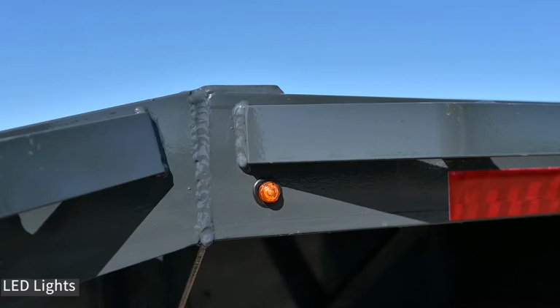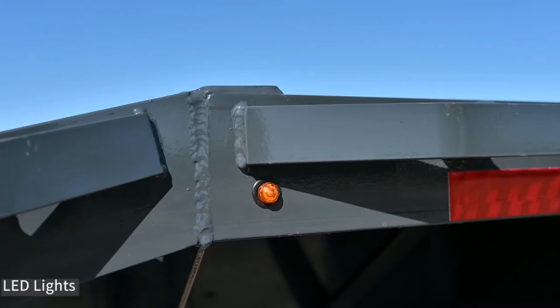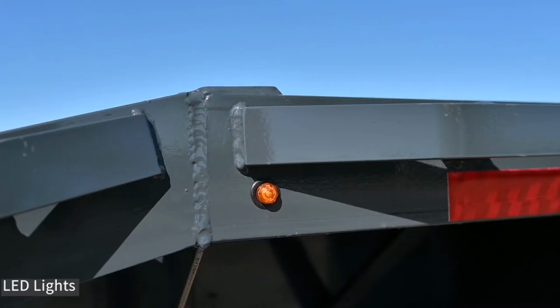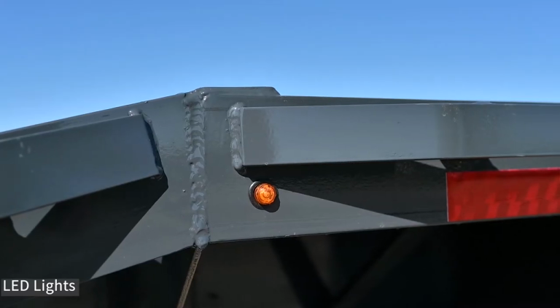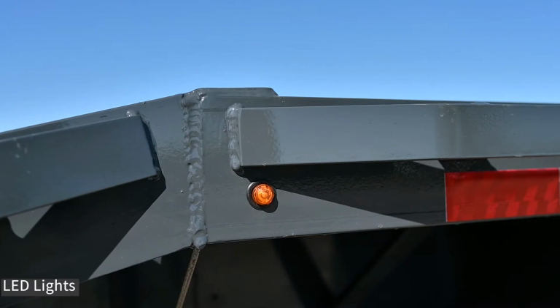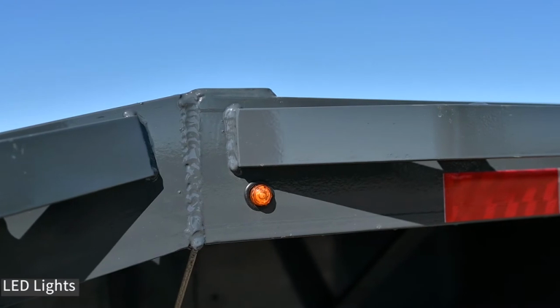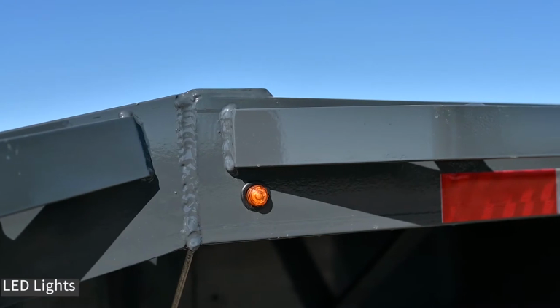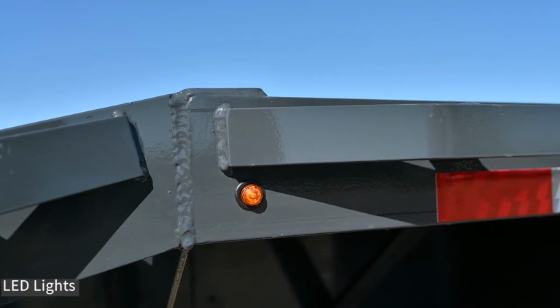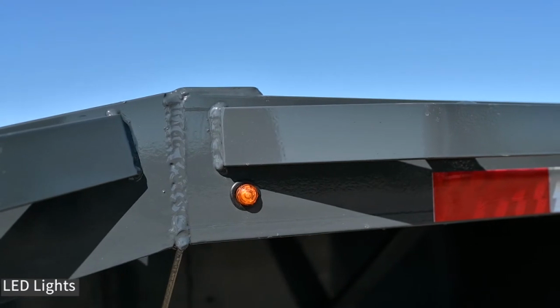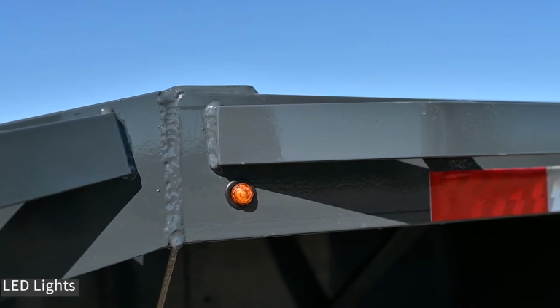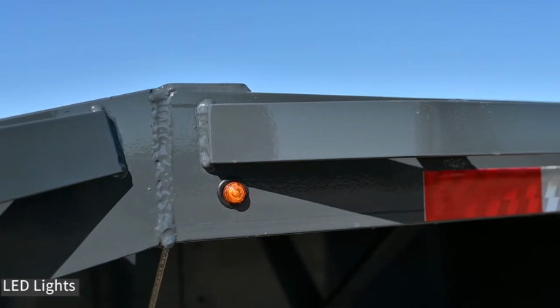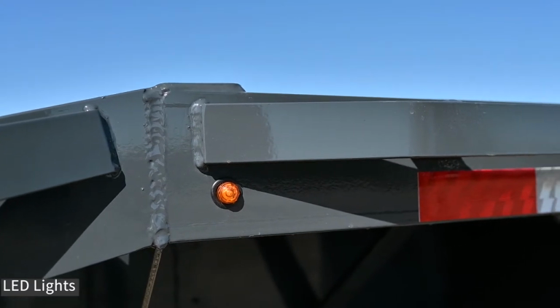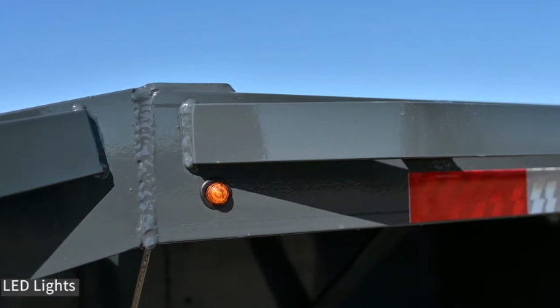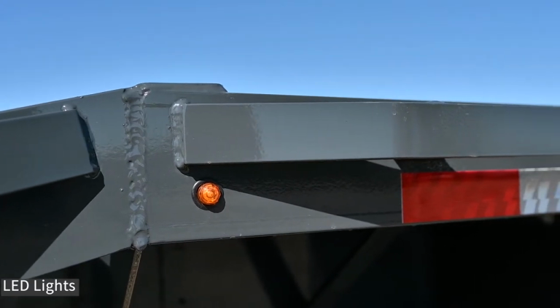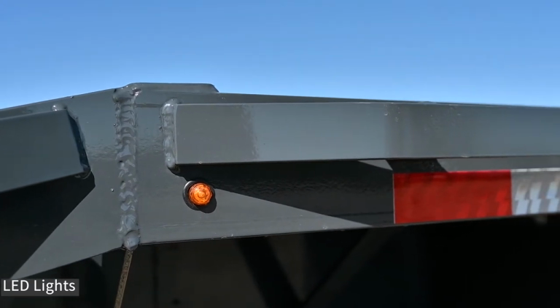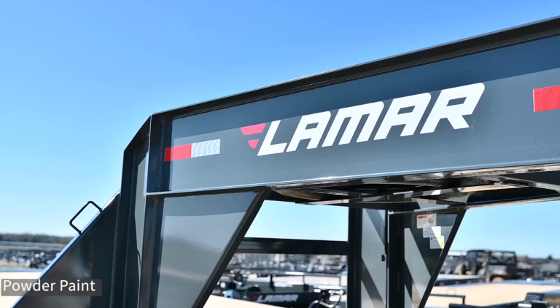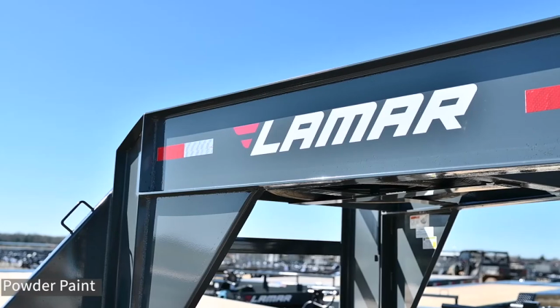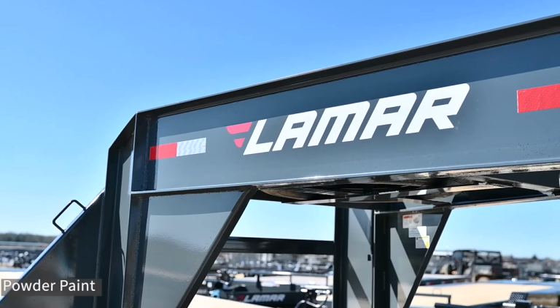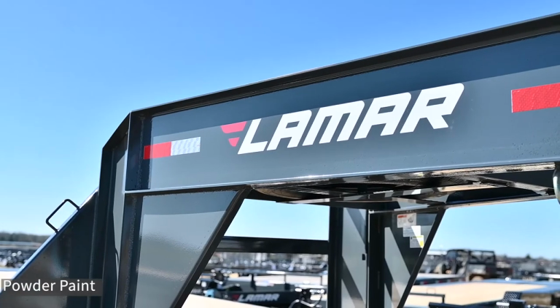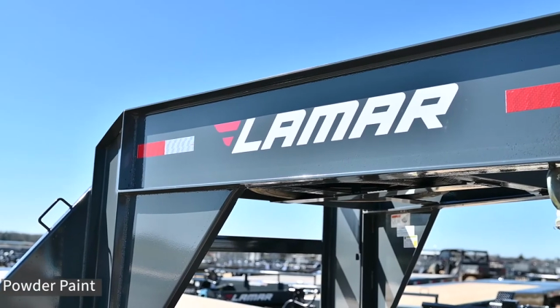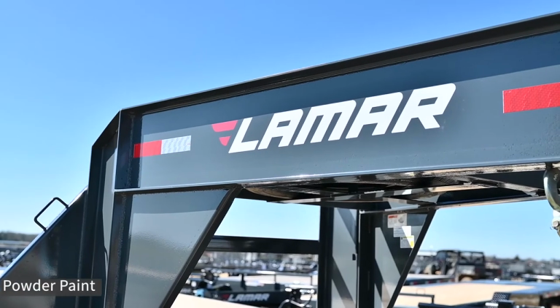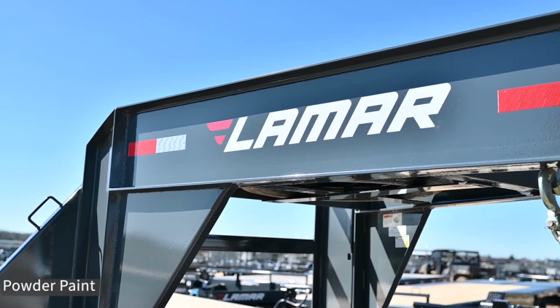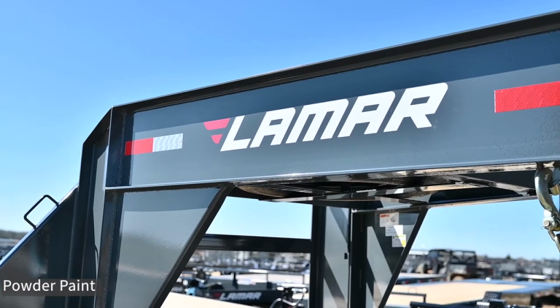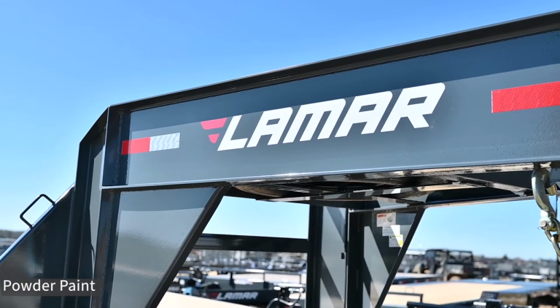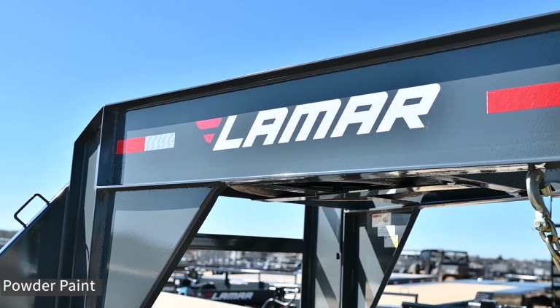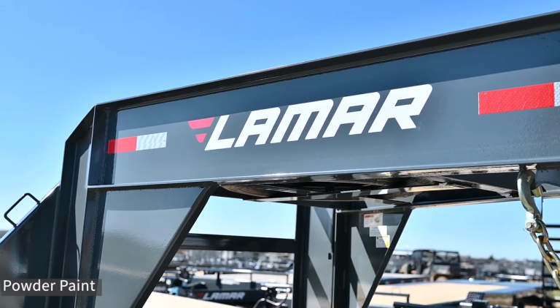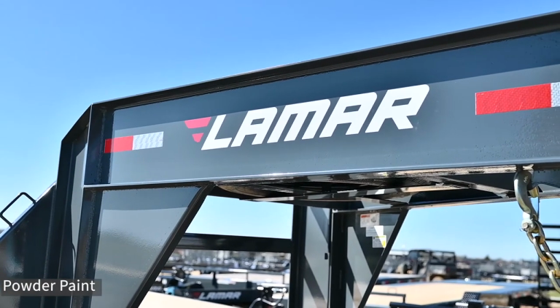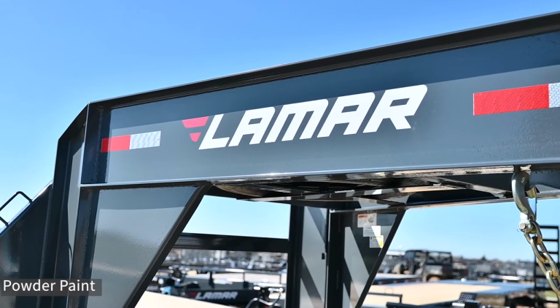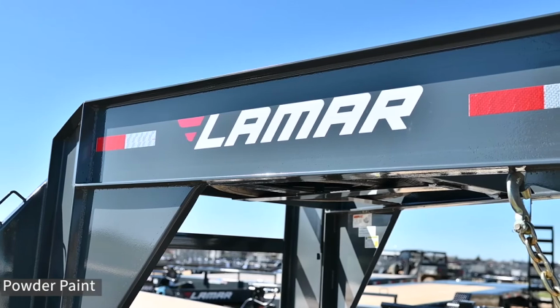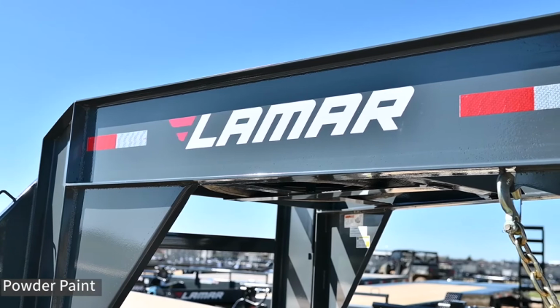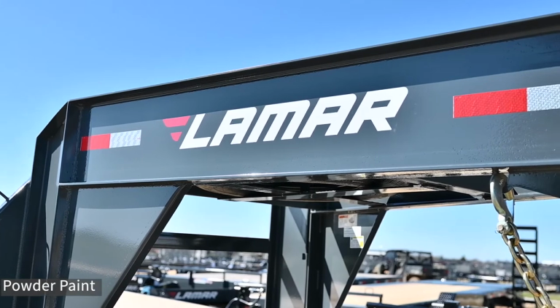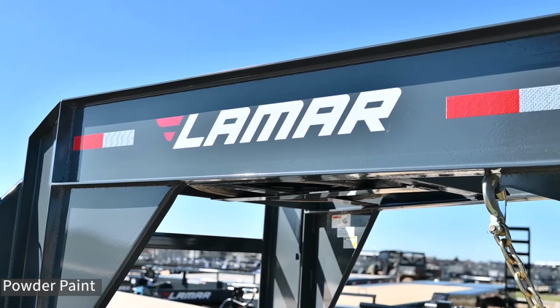All our trailers come with lifetime warranty LED lights. We powder coat our trailers for a long-lasting shine and durability.